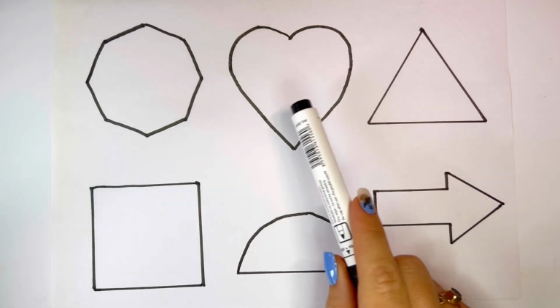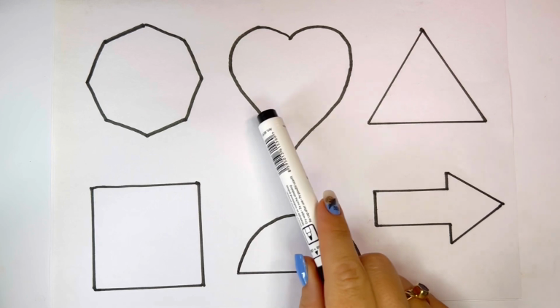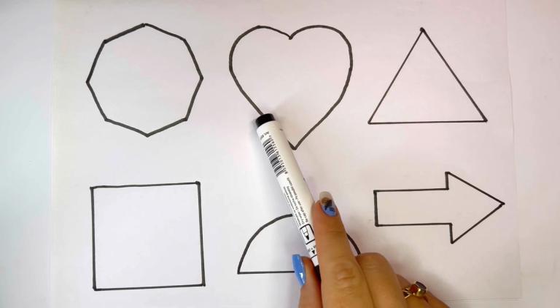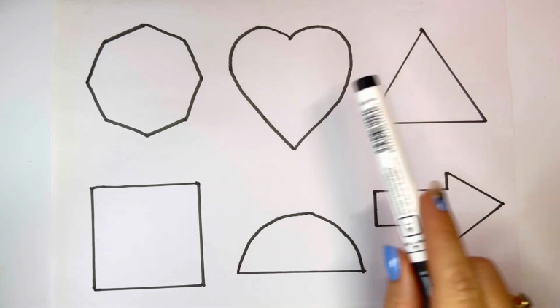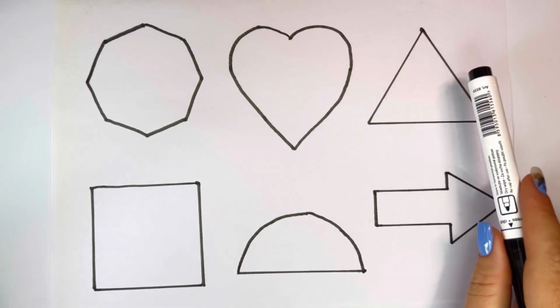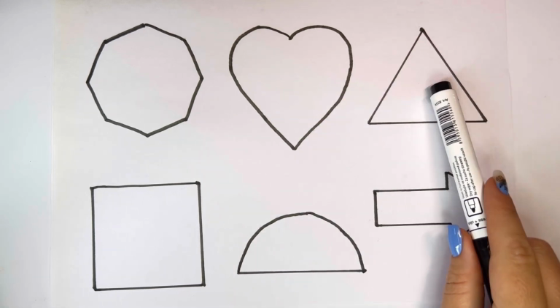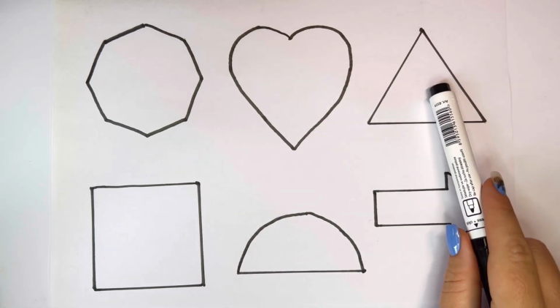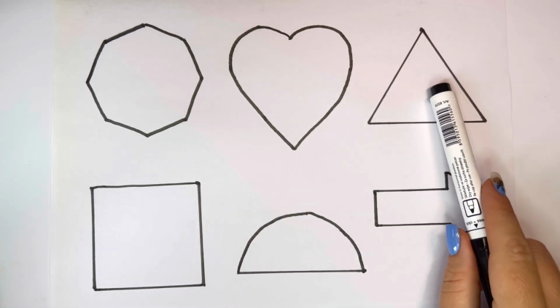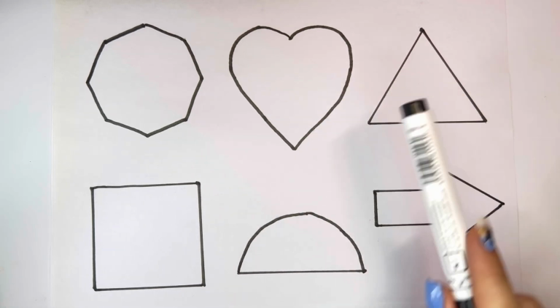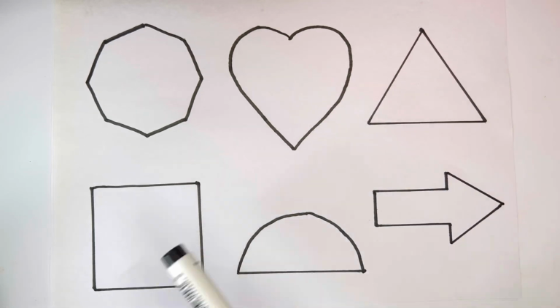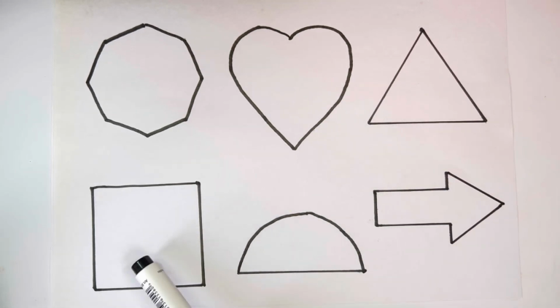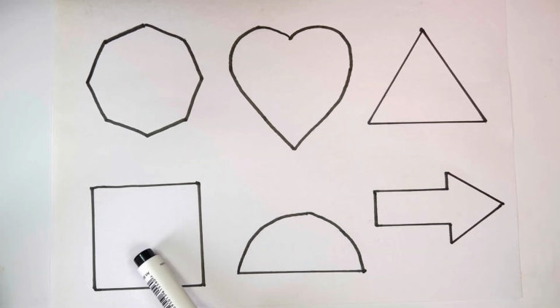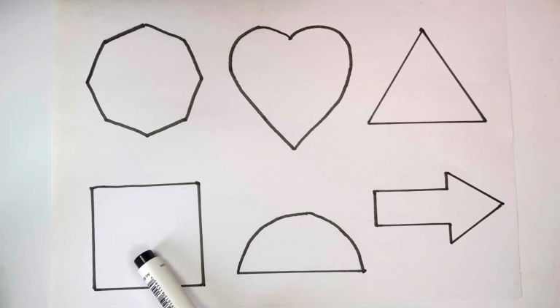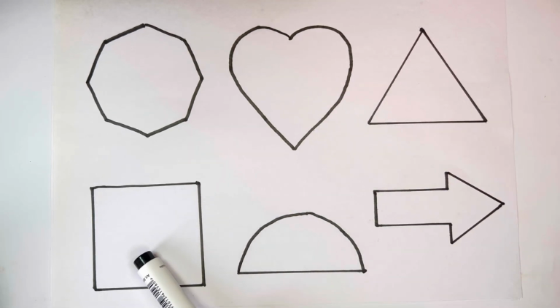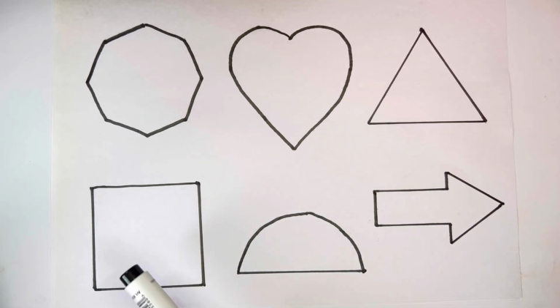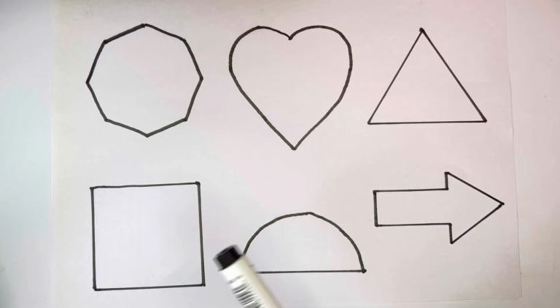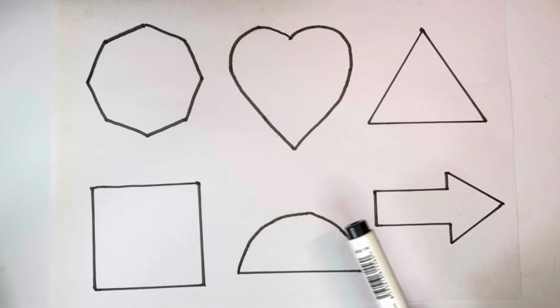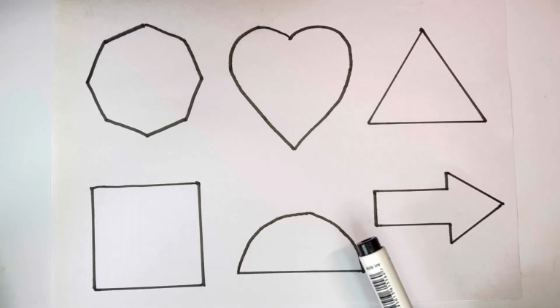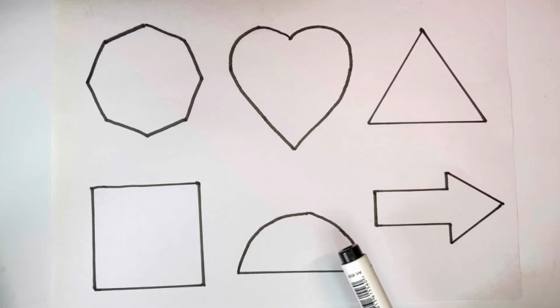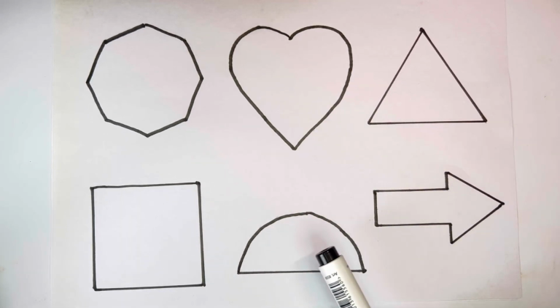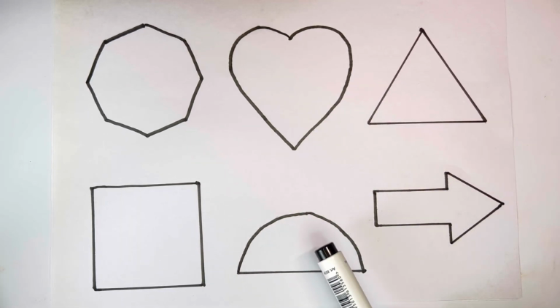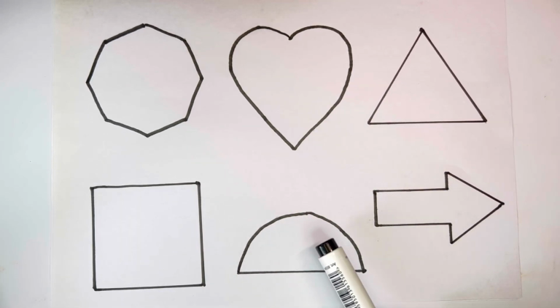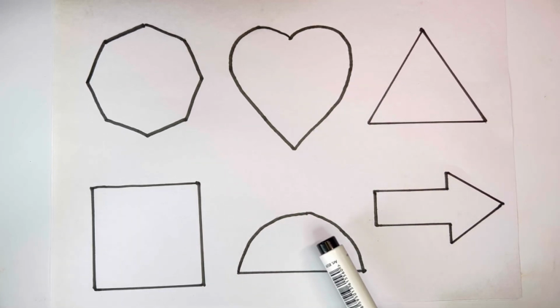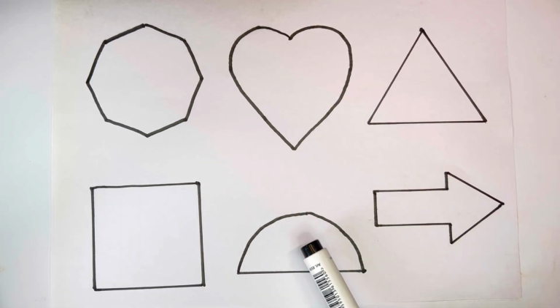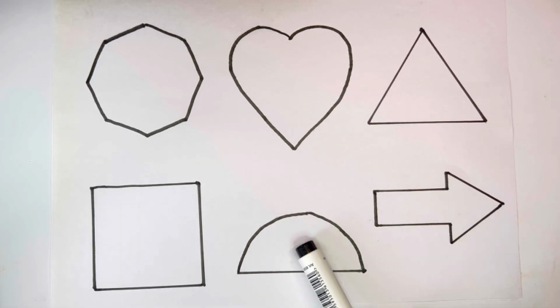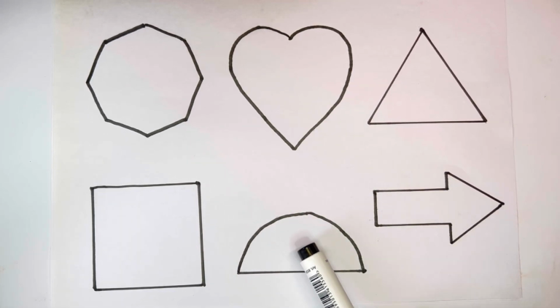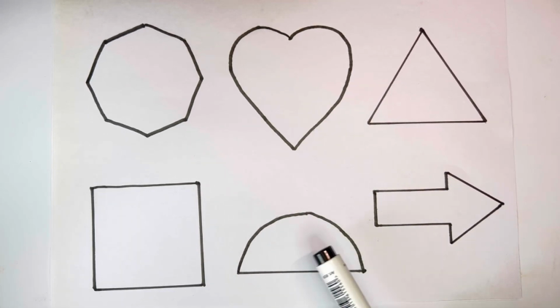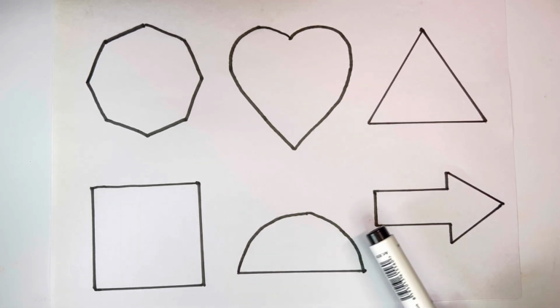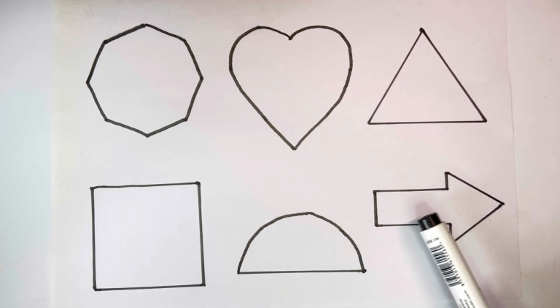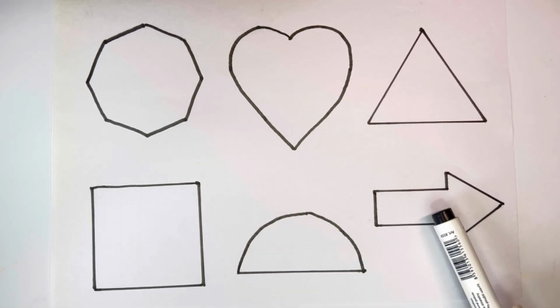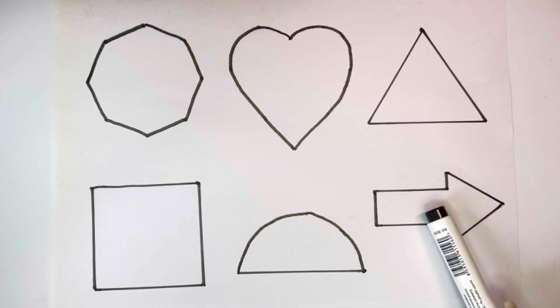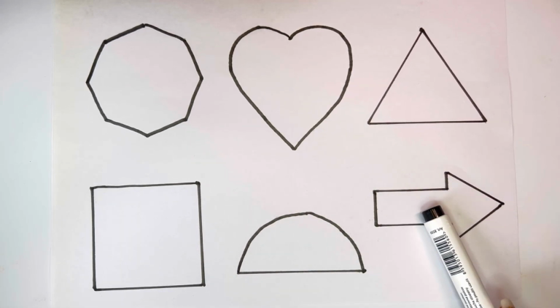Heart, triangle, square, semi-circle, arrow.